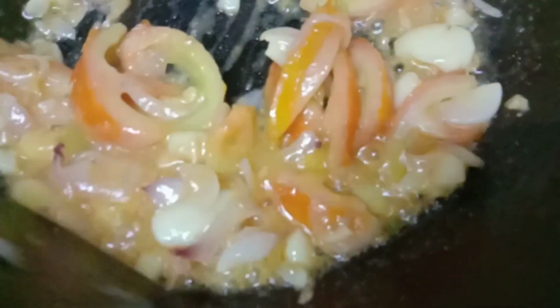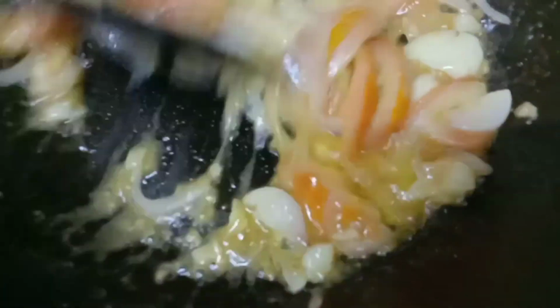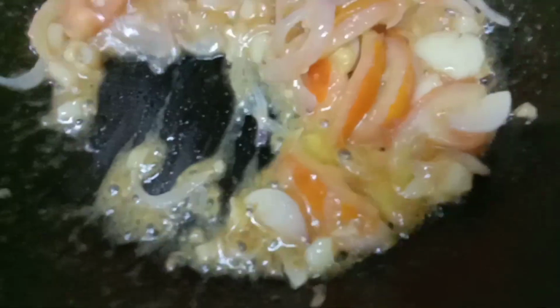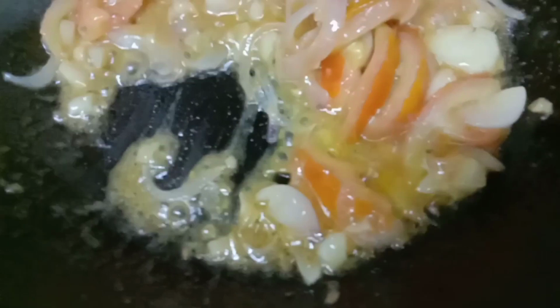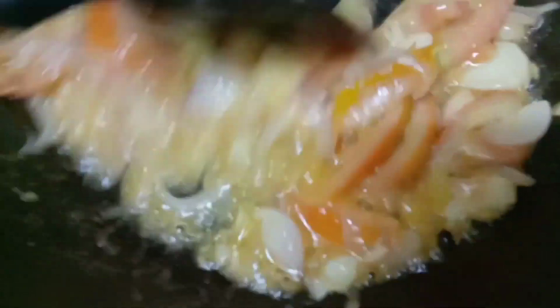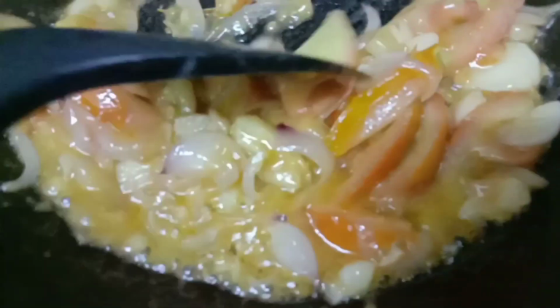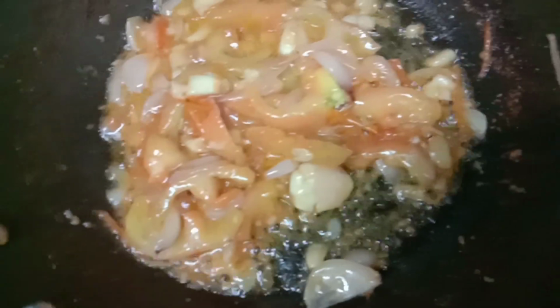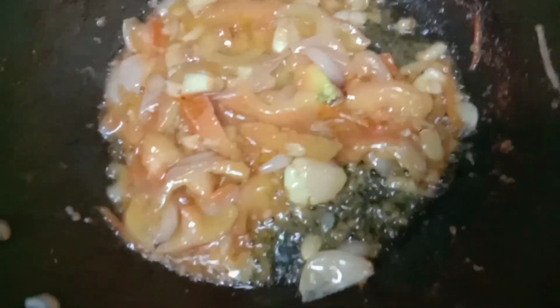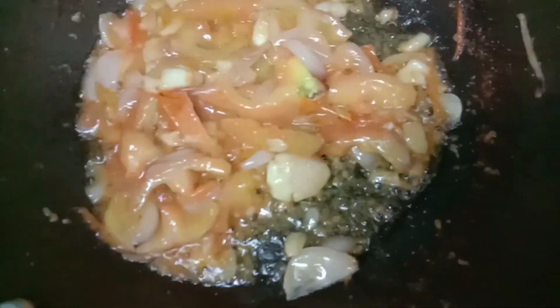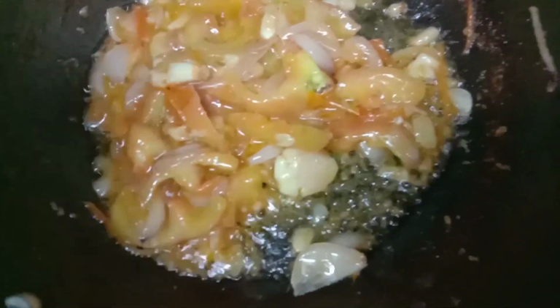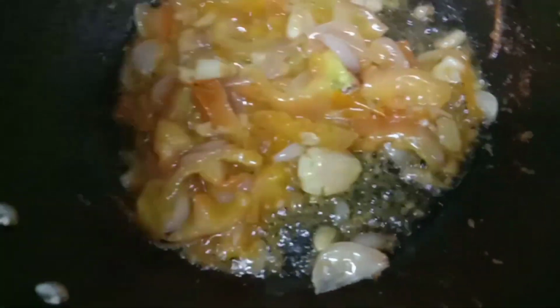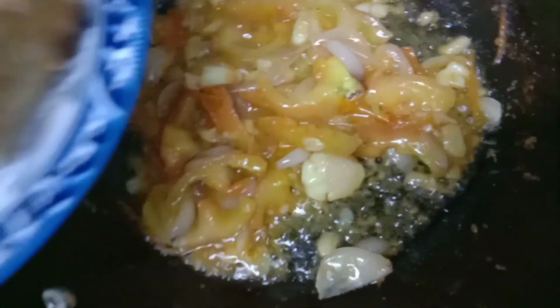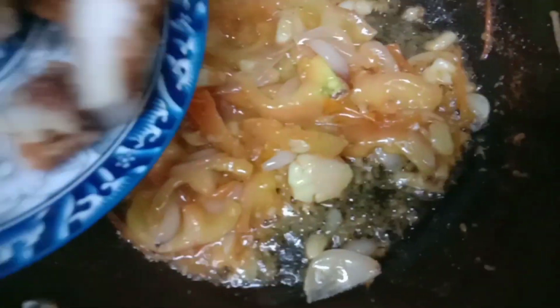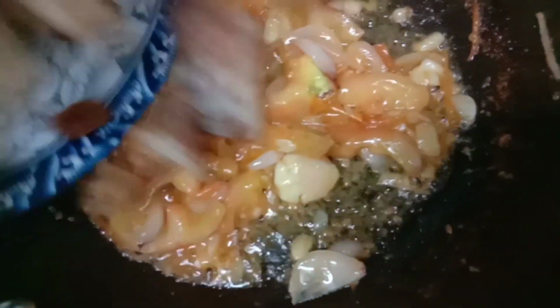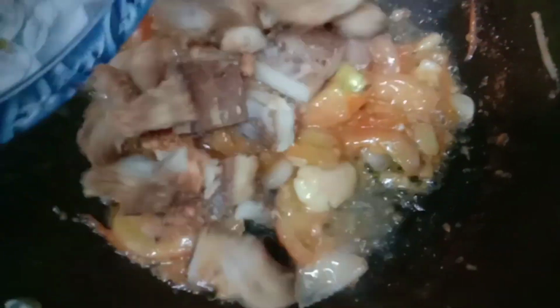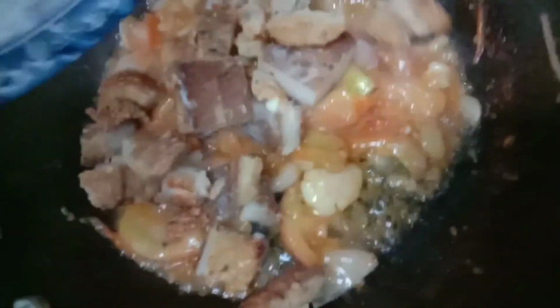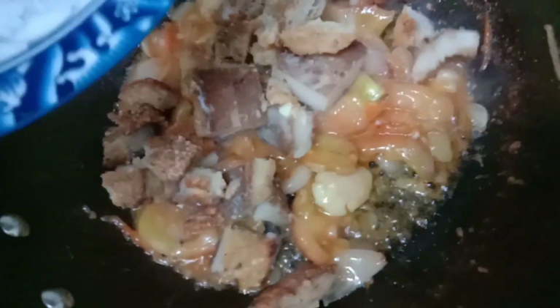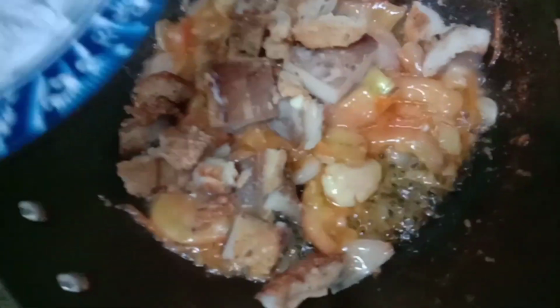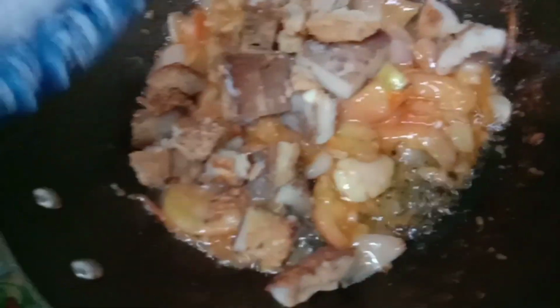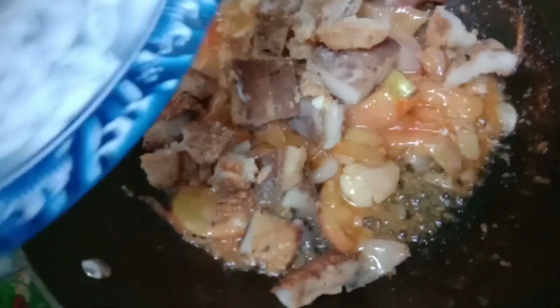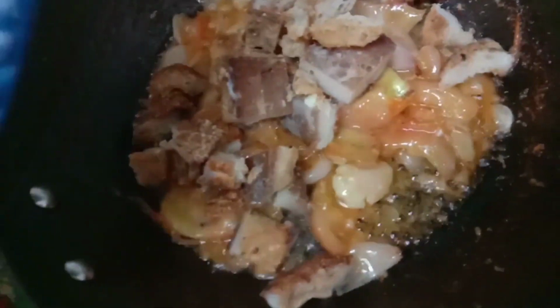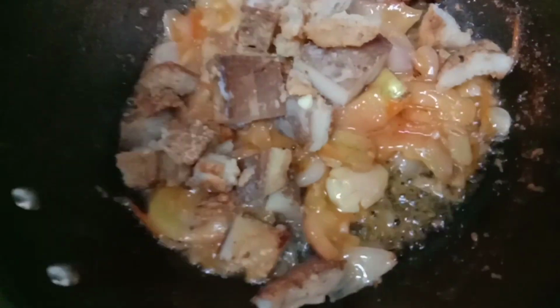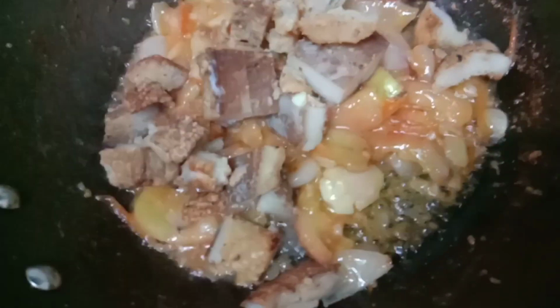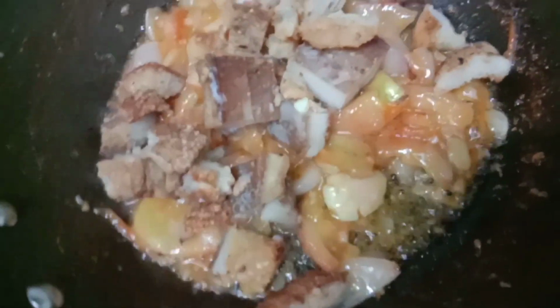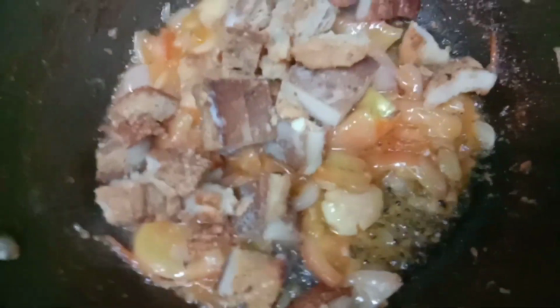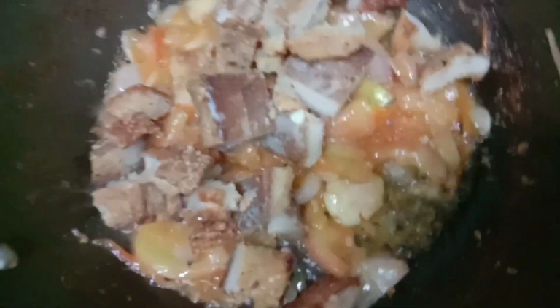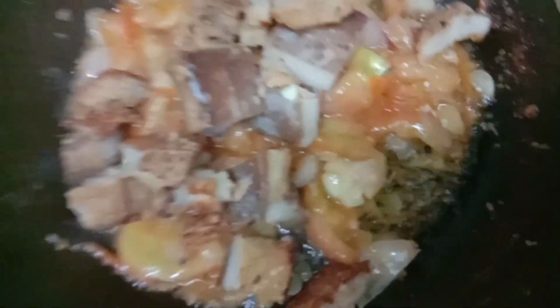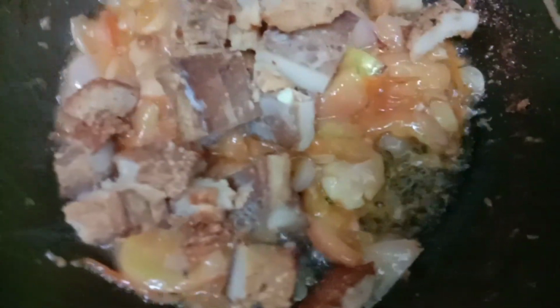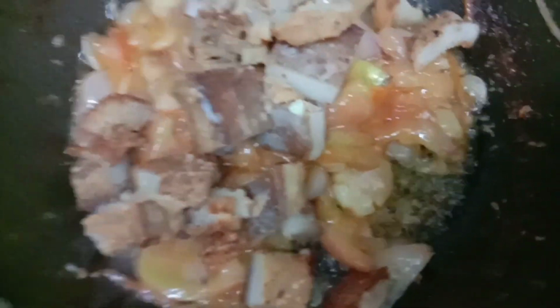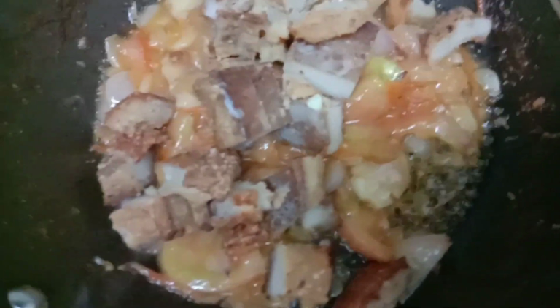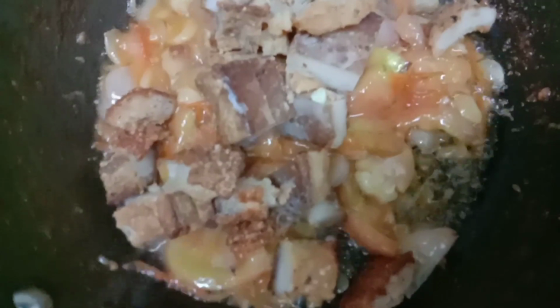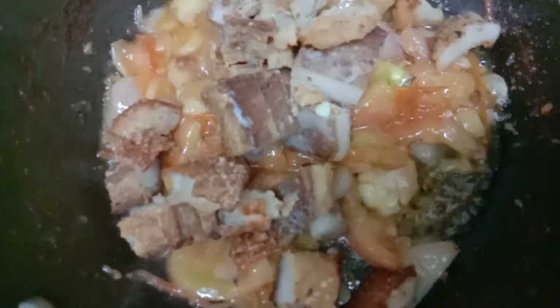Ngayon po ilagay na natin ang pork. Ang kanyang kahog ay pork.